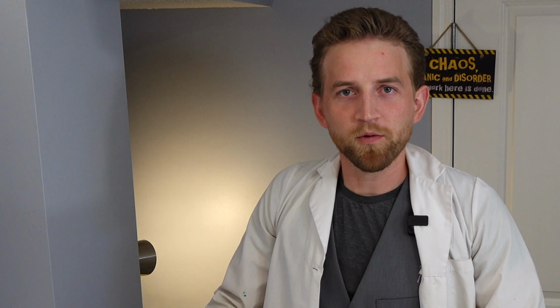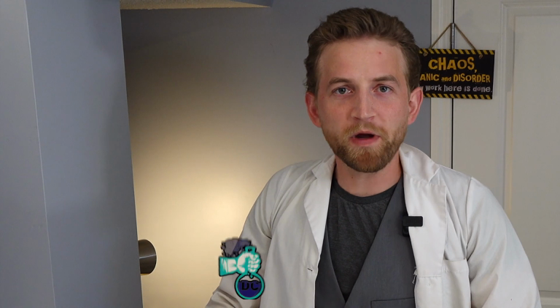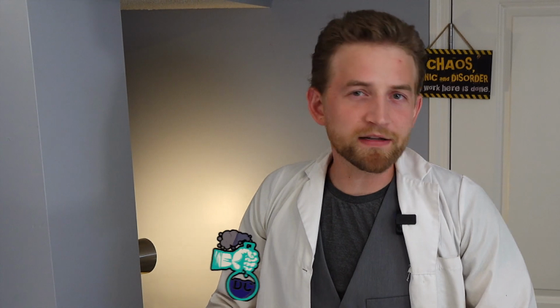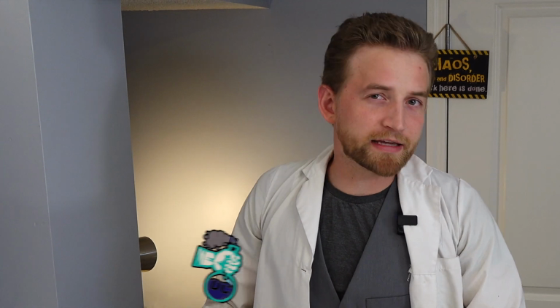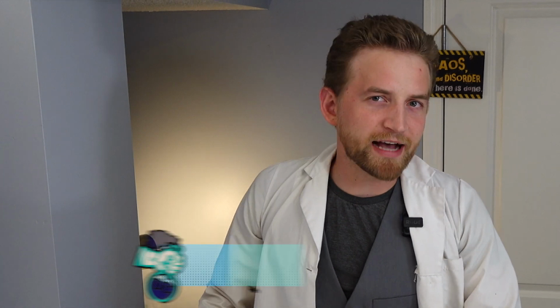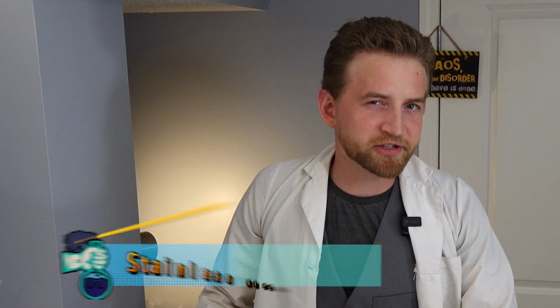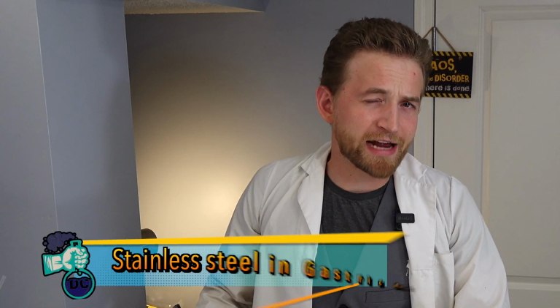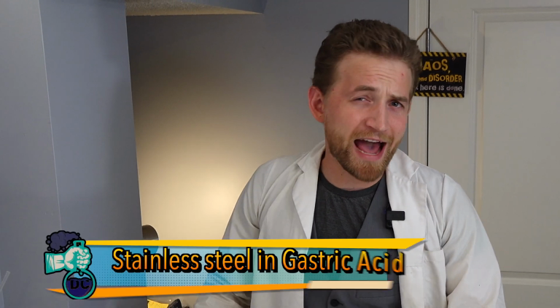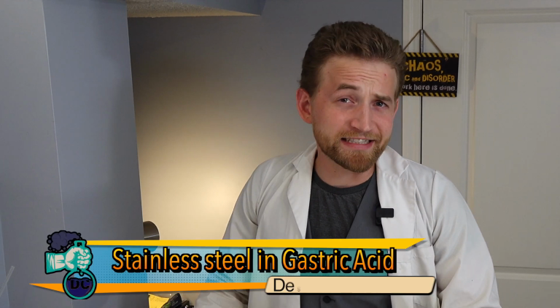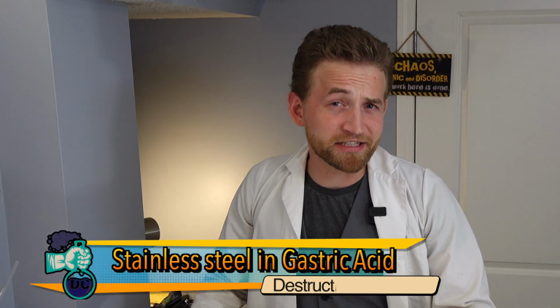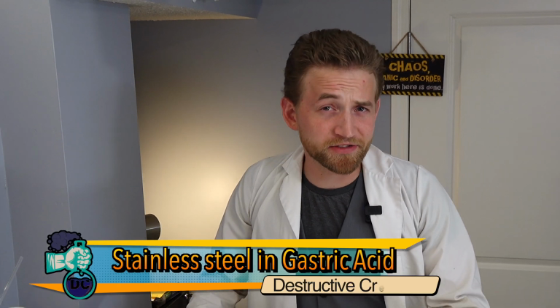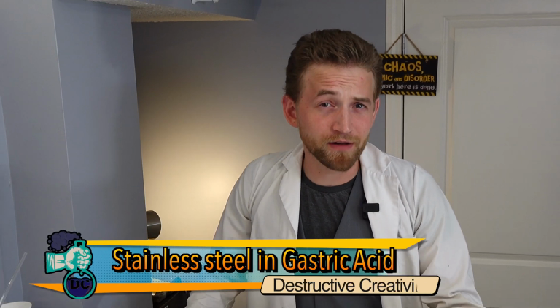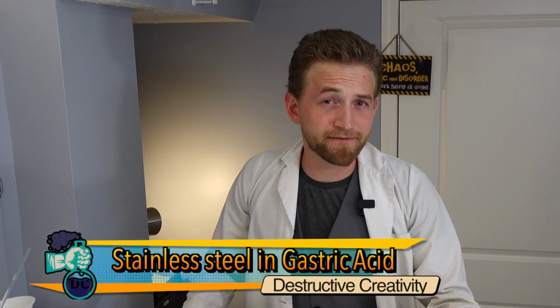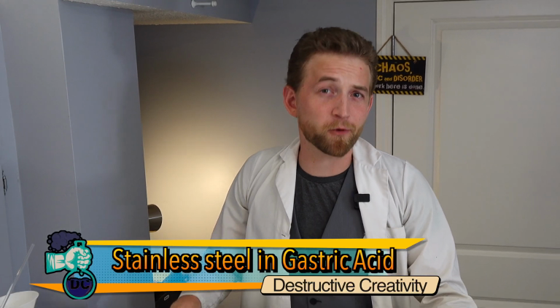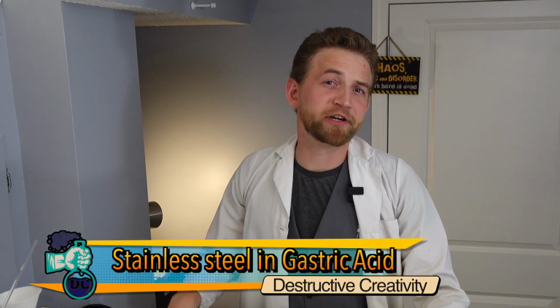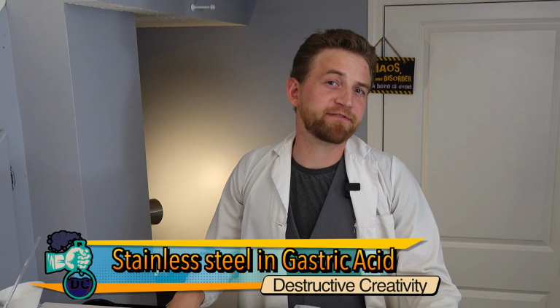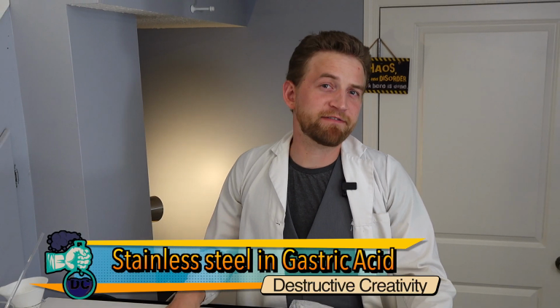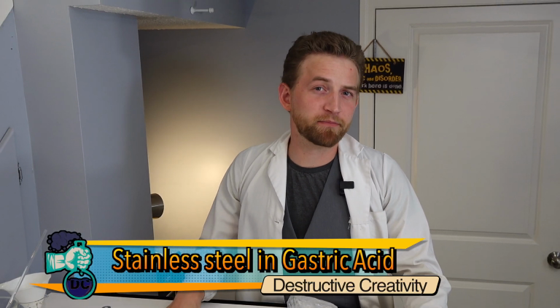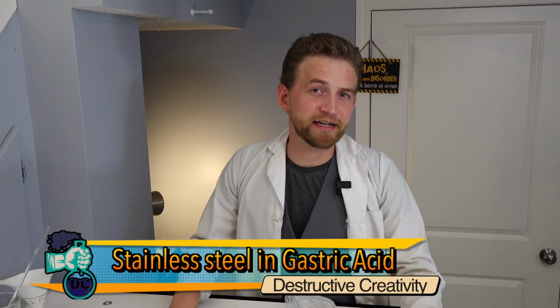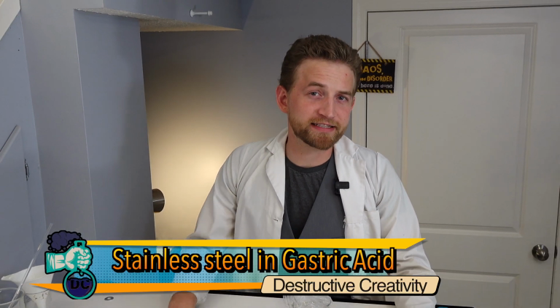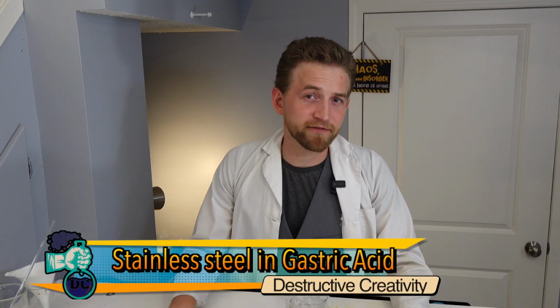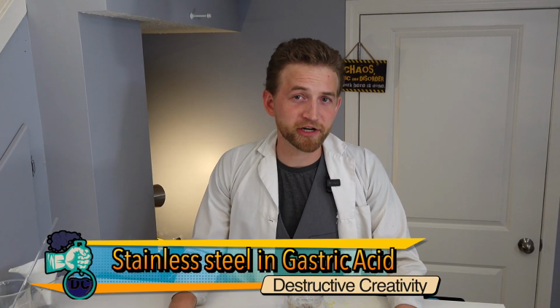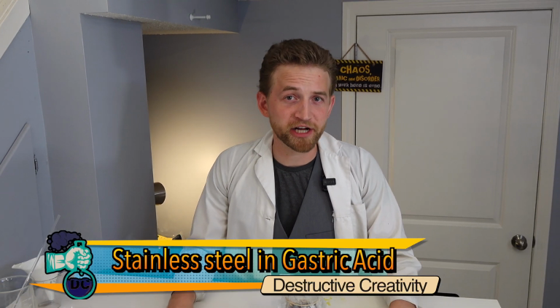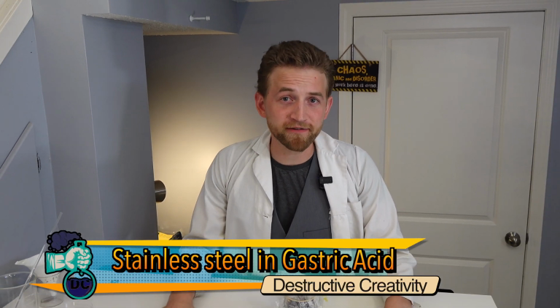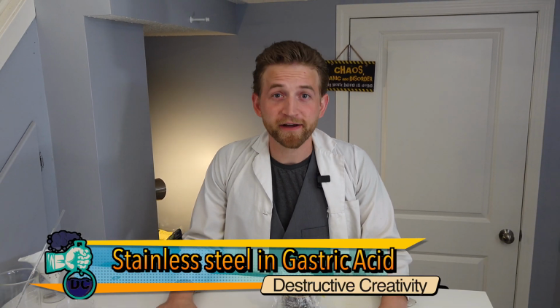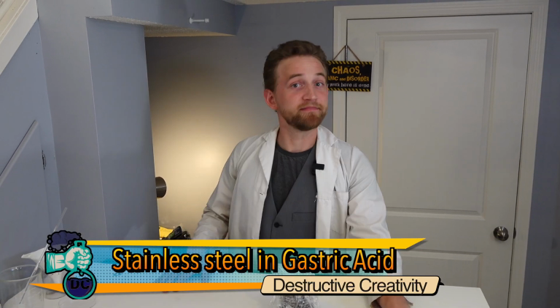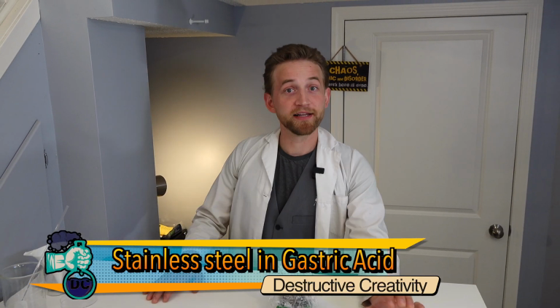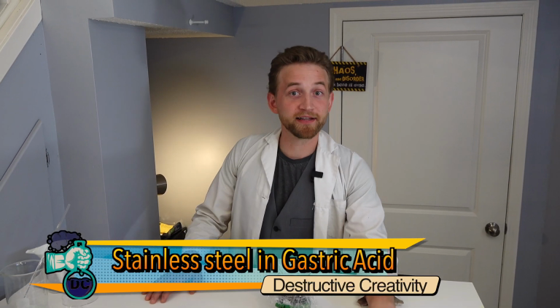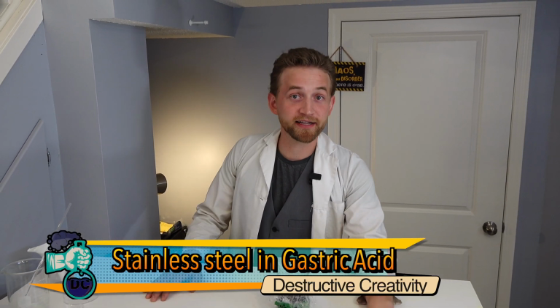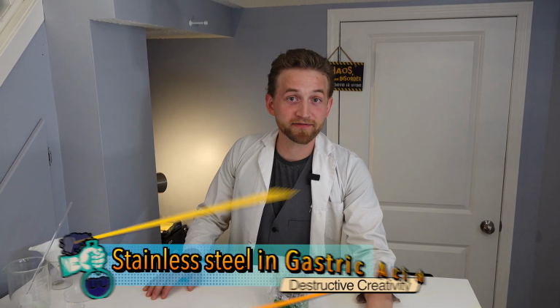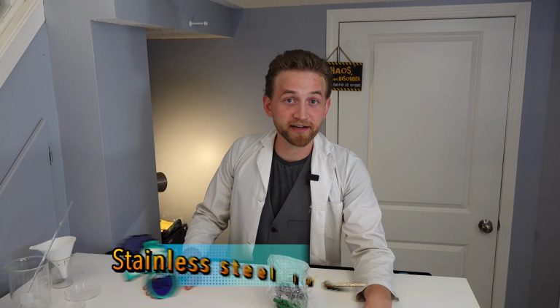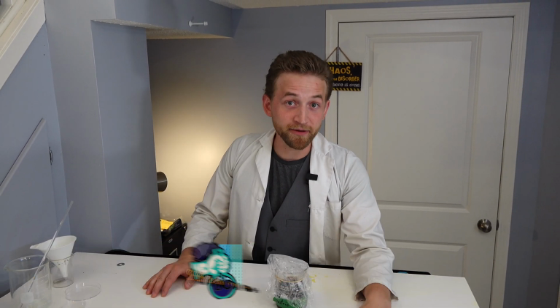Will gastric acid dissolve a fork if left by itself on a shelf? Let's find out!